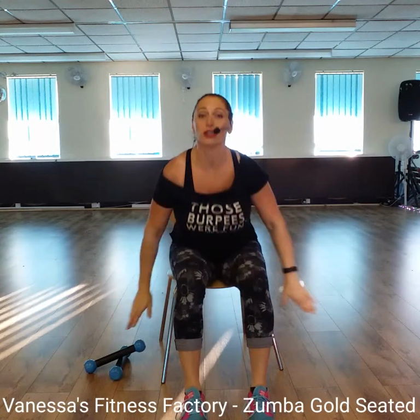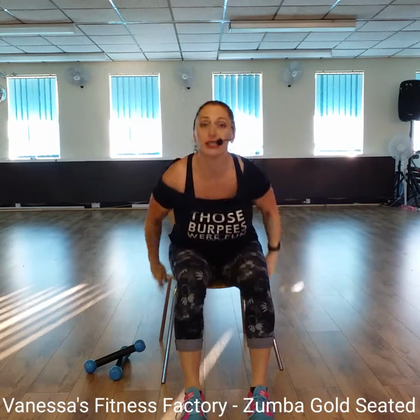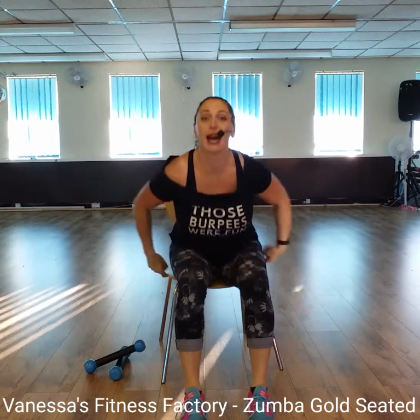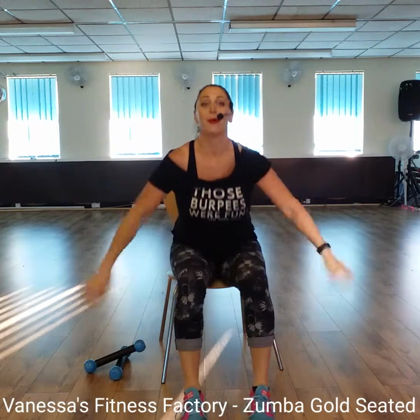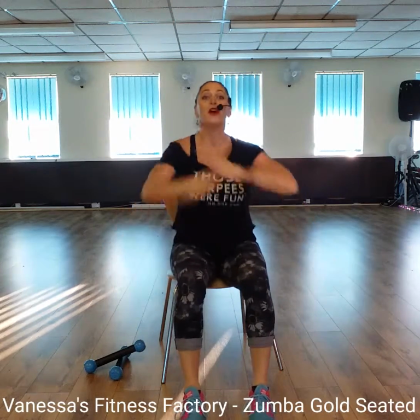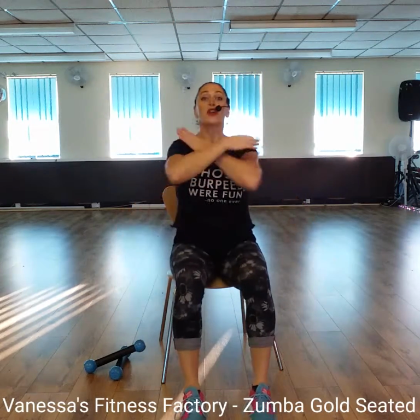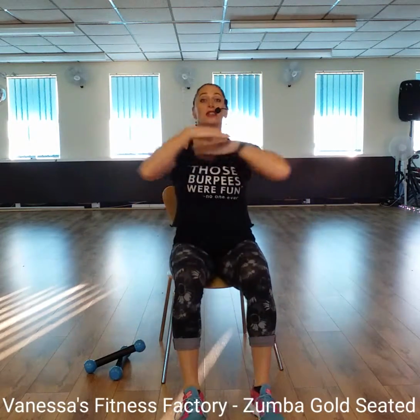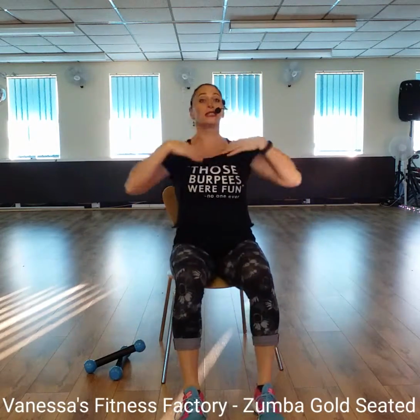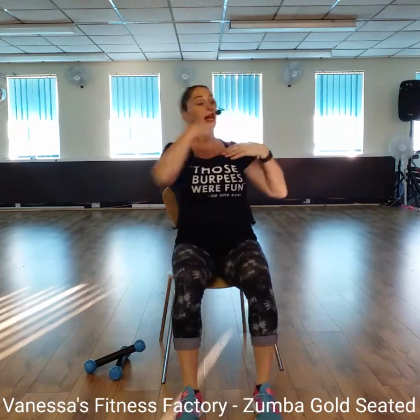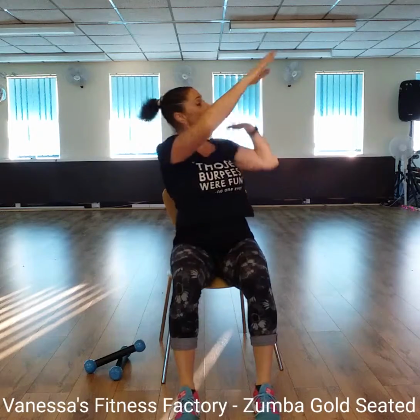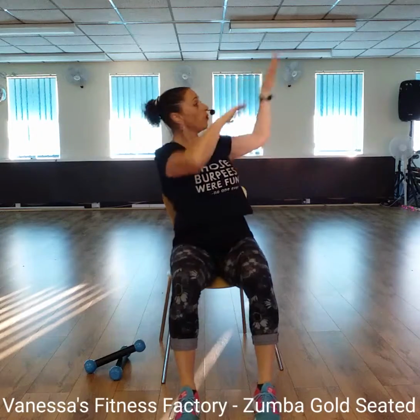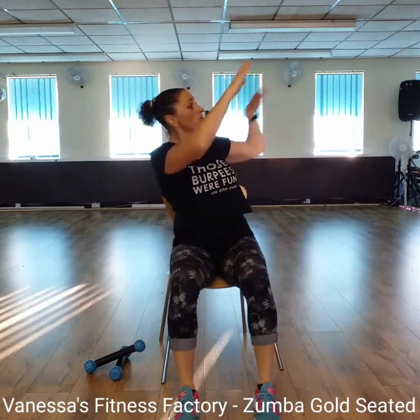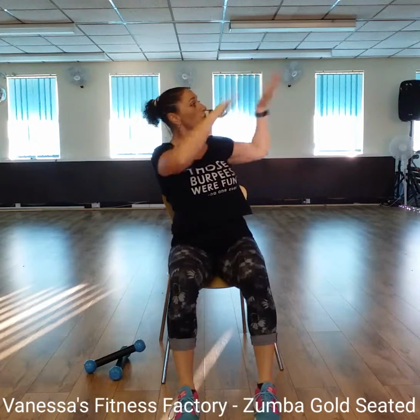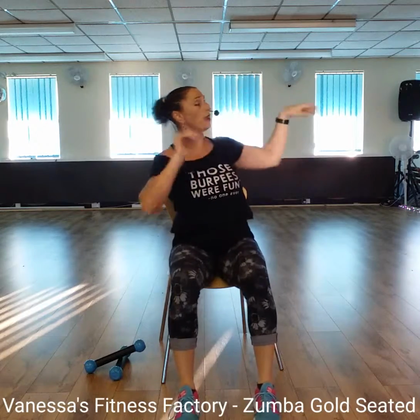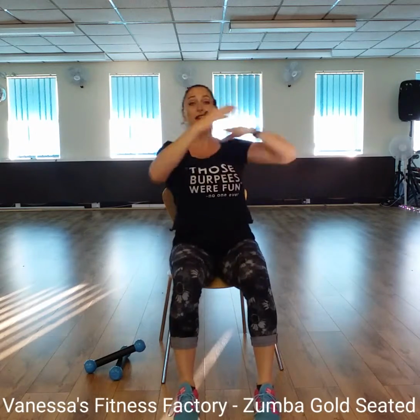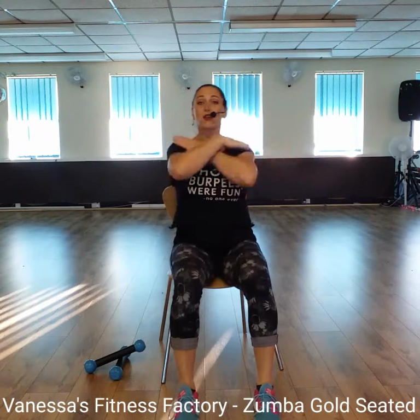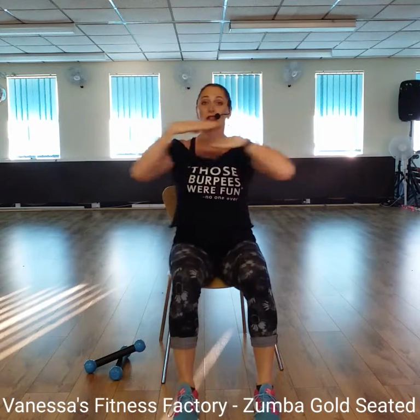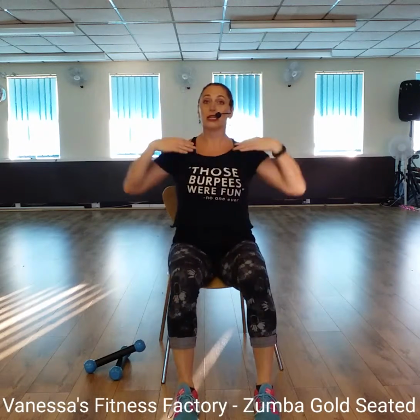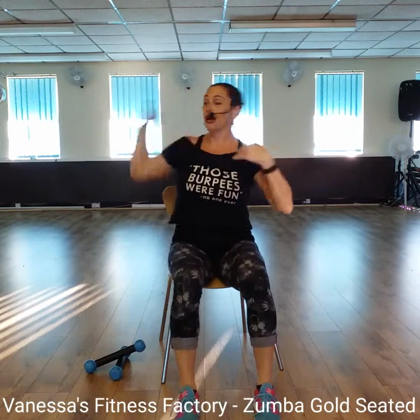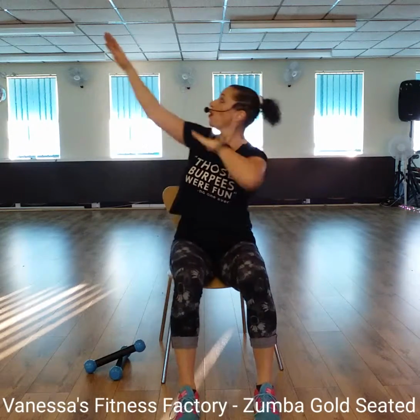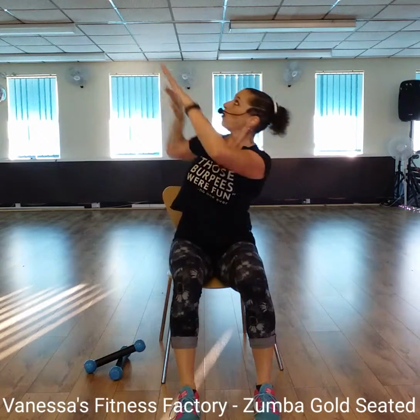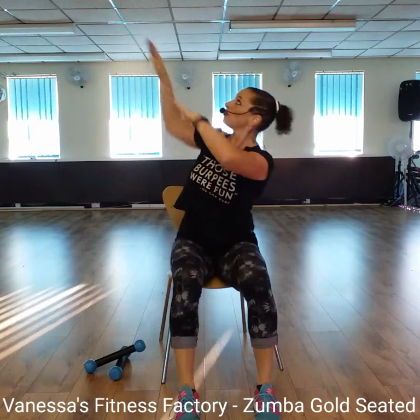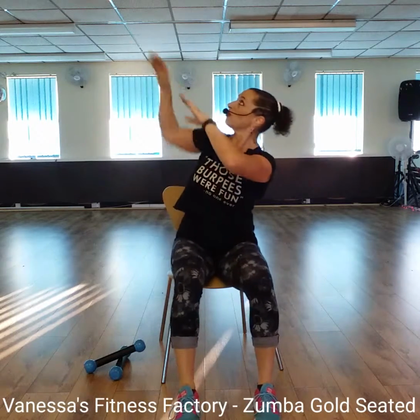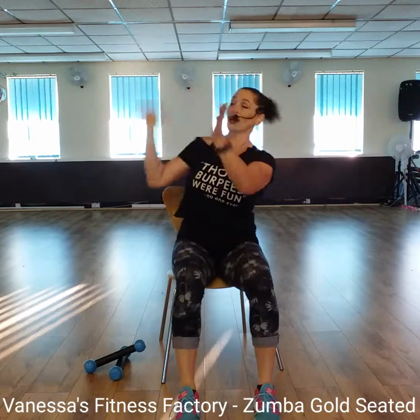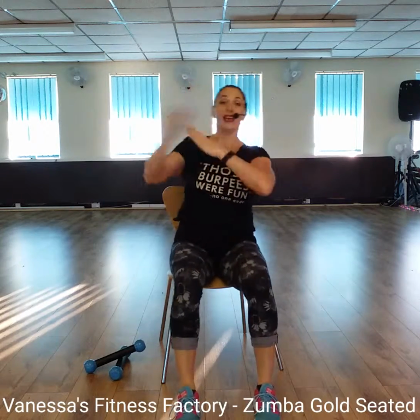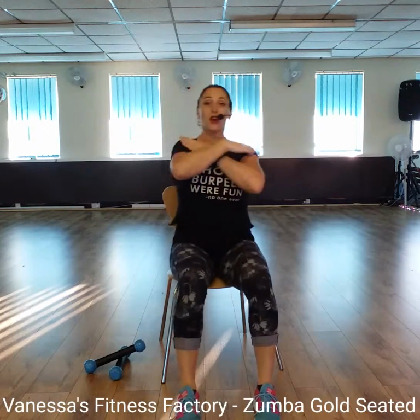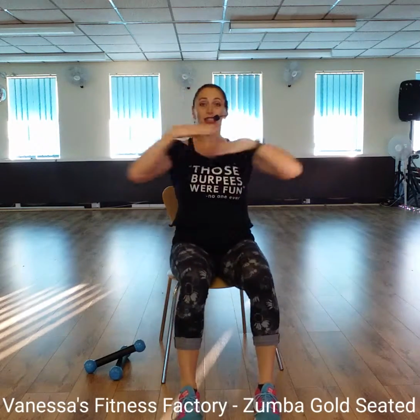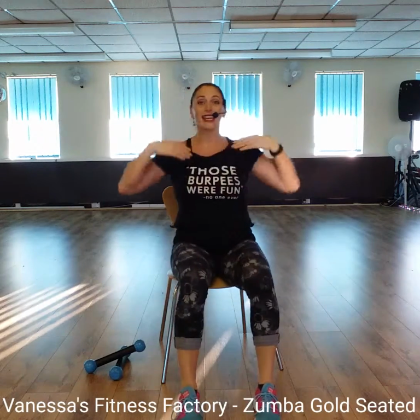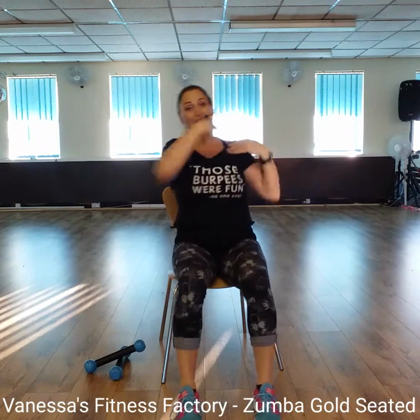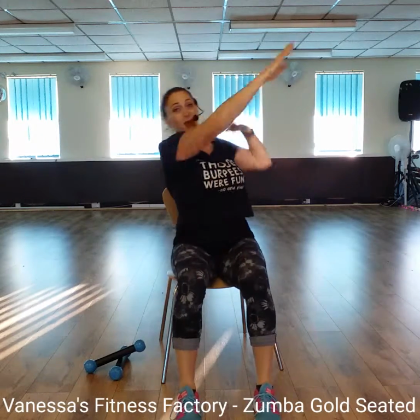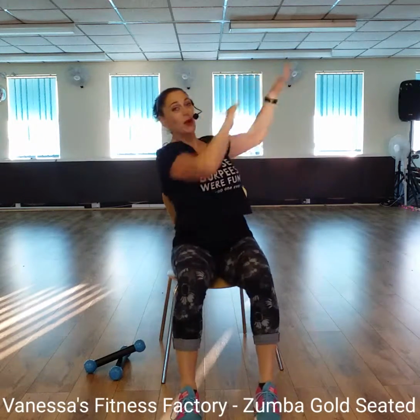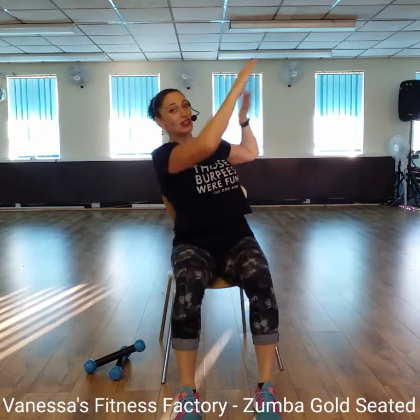Ready? Cross and tap. Cross, tap. One, two, three. Cross, tap. One, two, three. Tap, tap, tap.